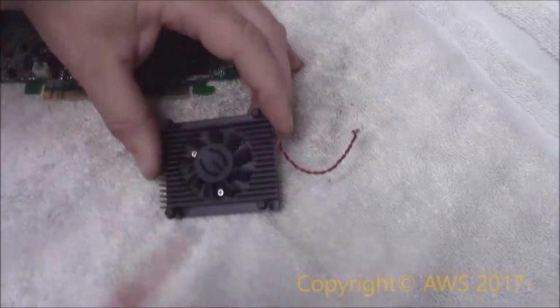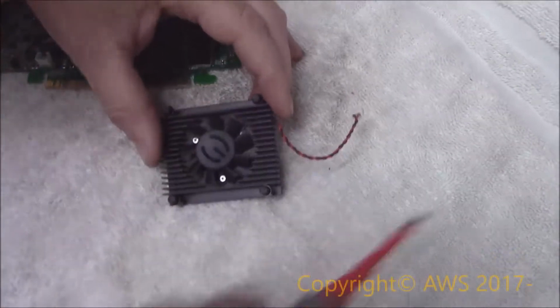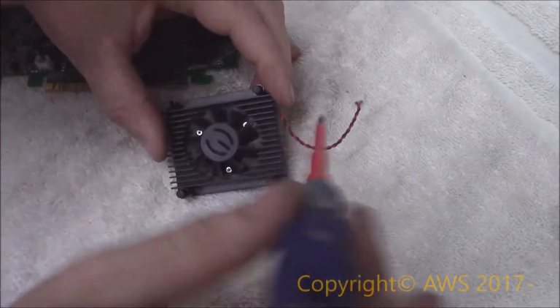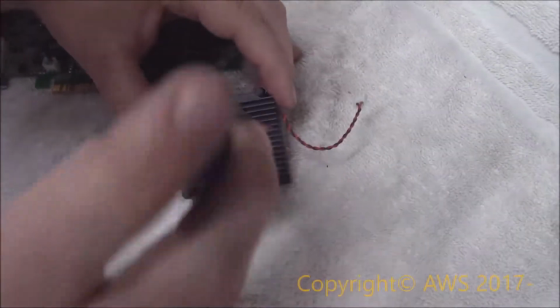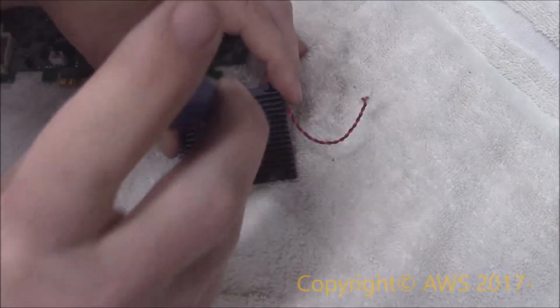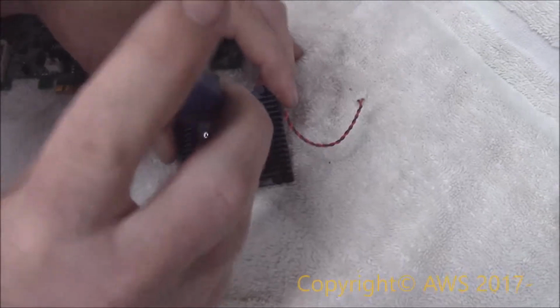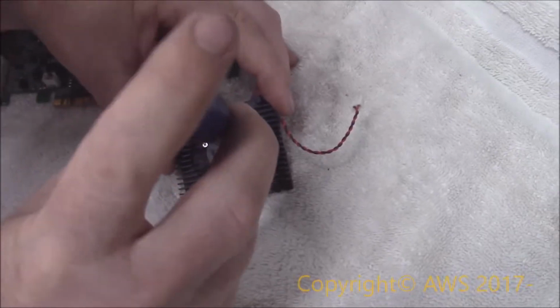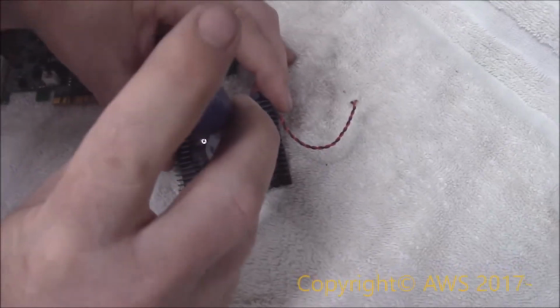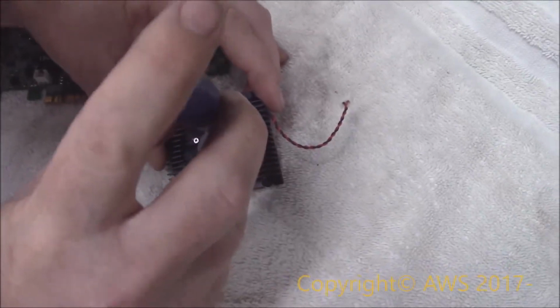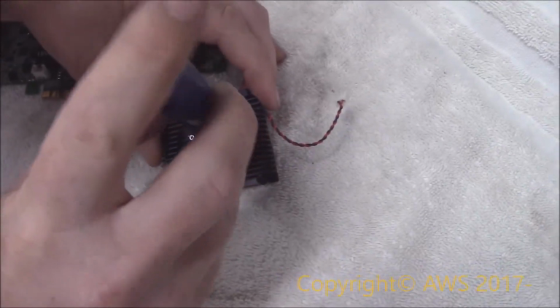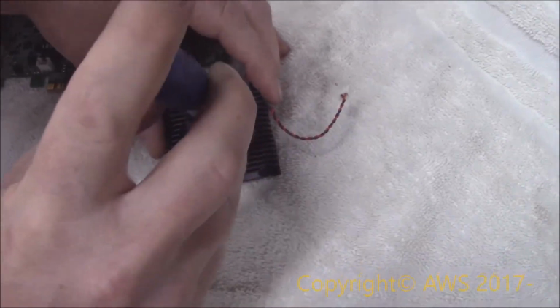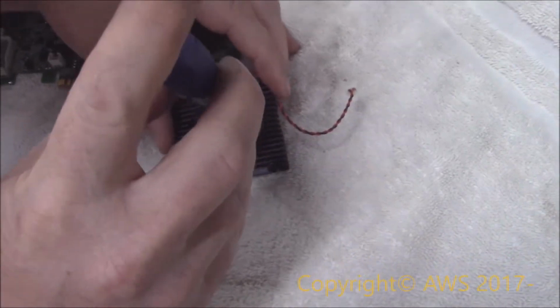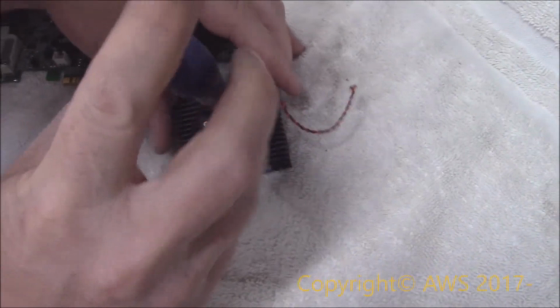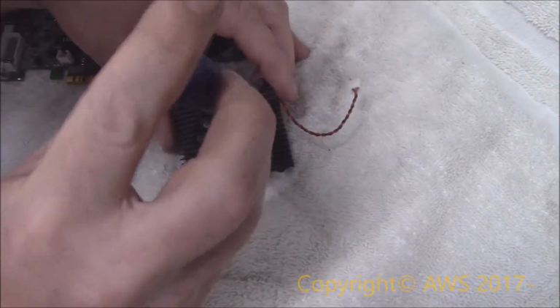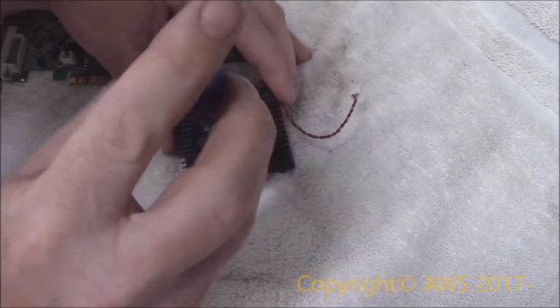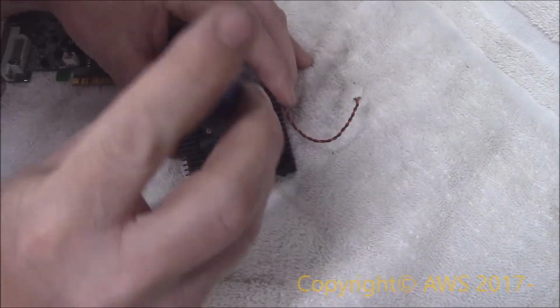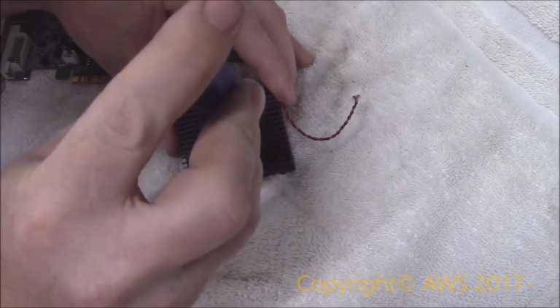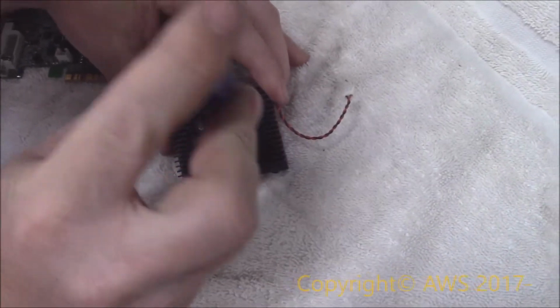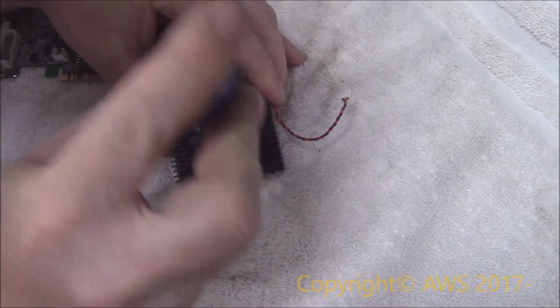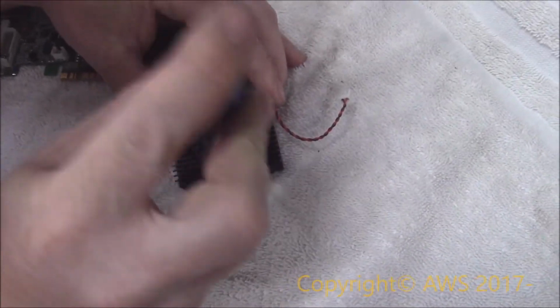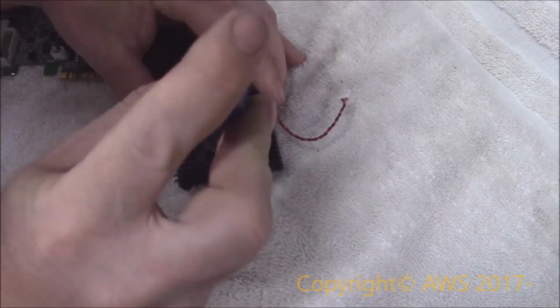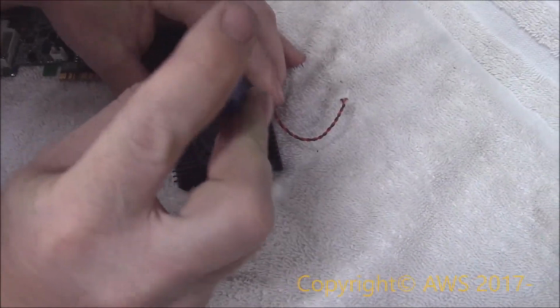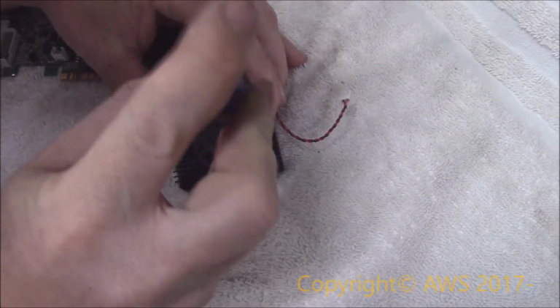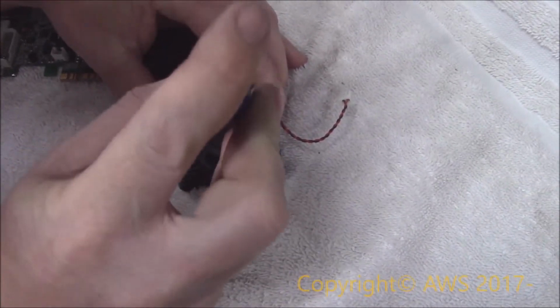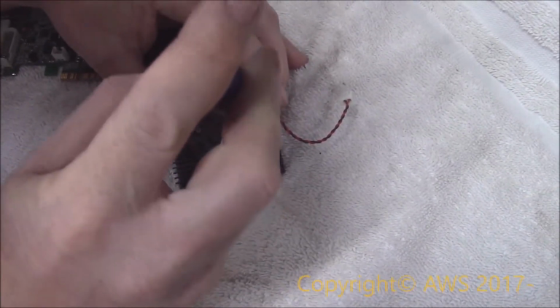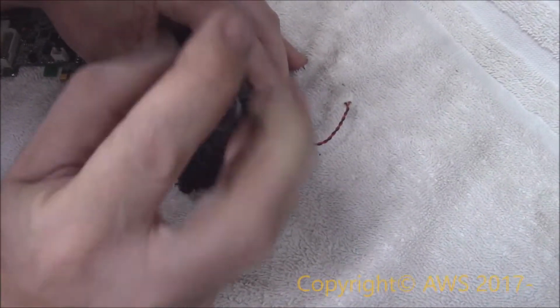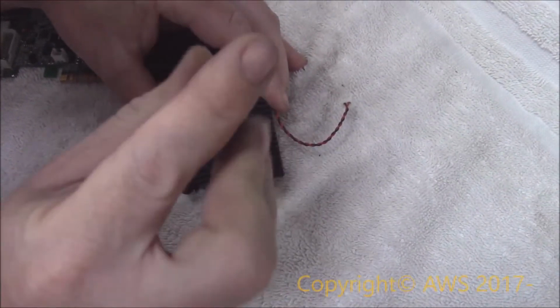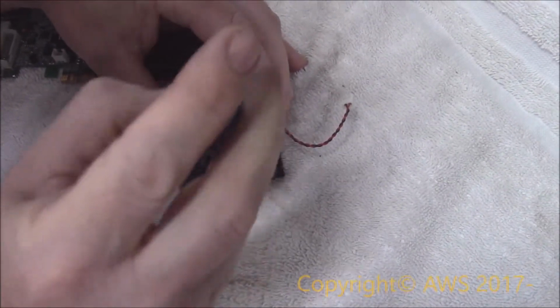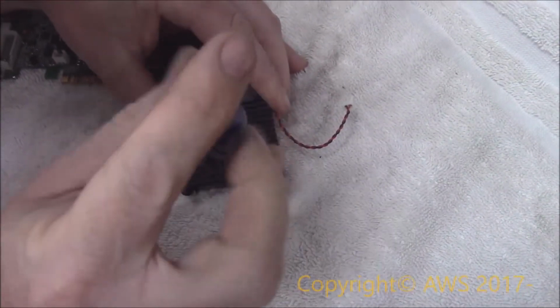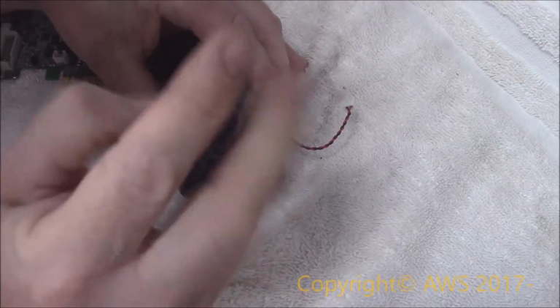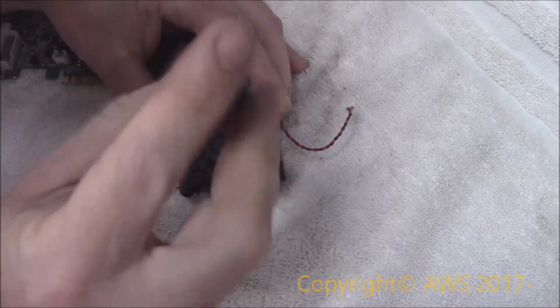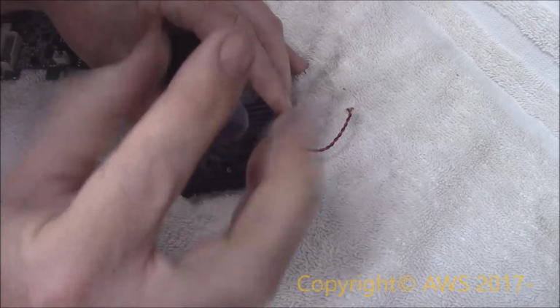Next, I removed the three small screws that hide behind the fan blades, and then separated the fan from the heat sink.